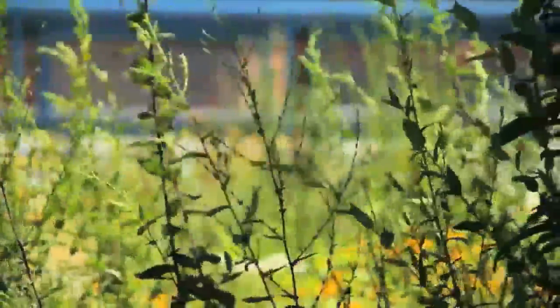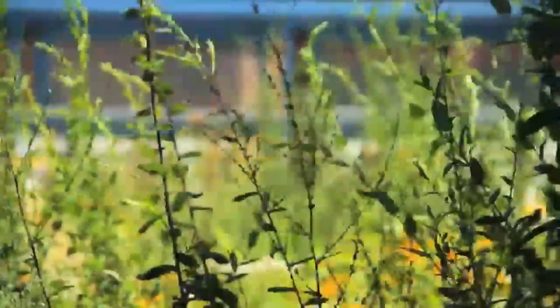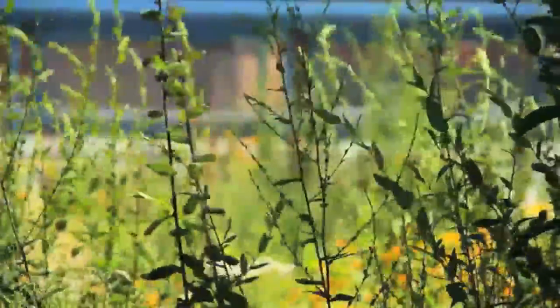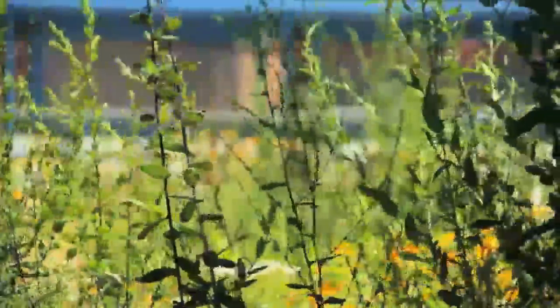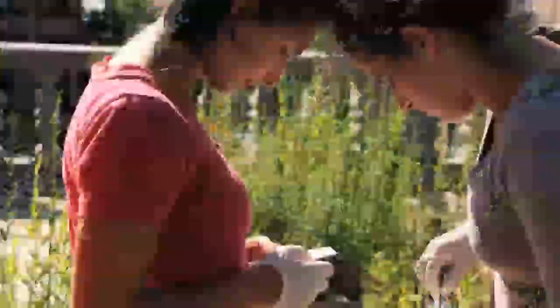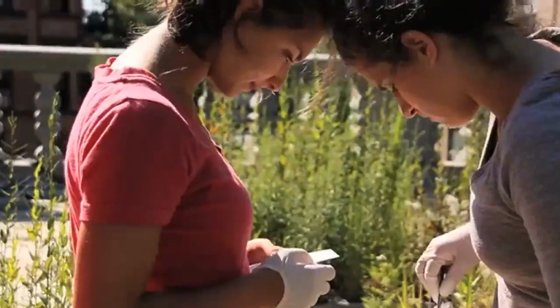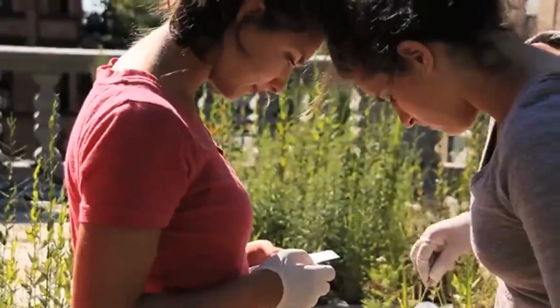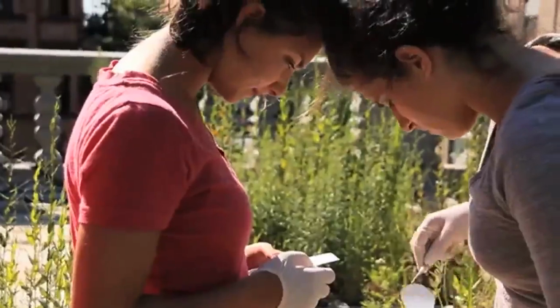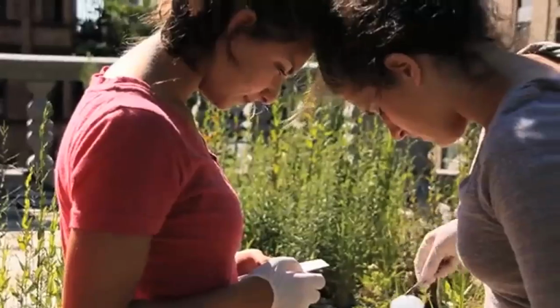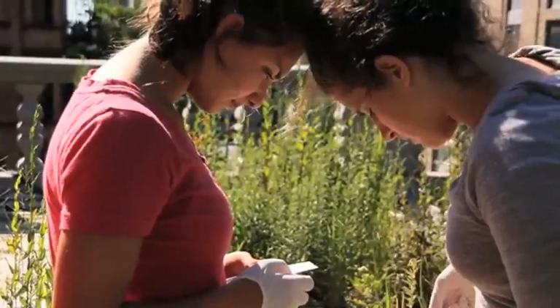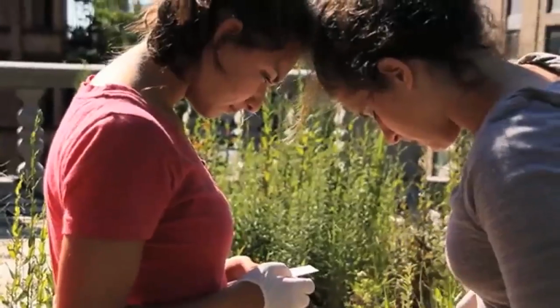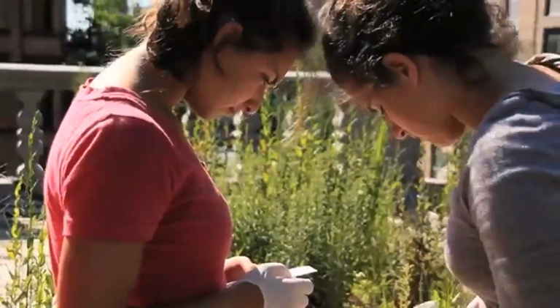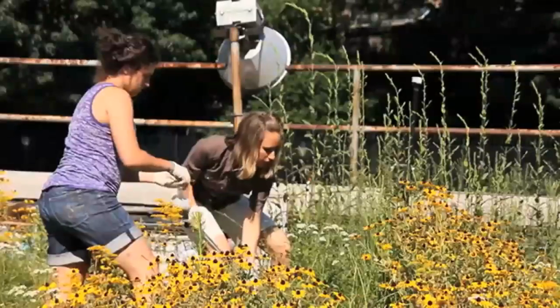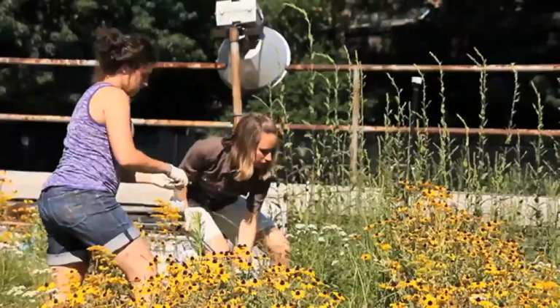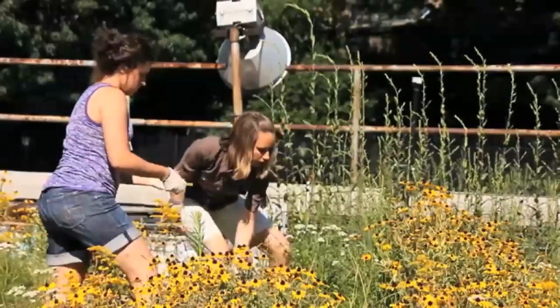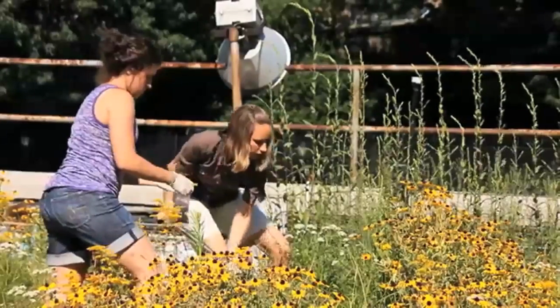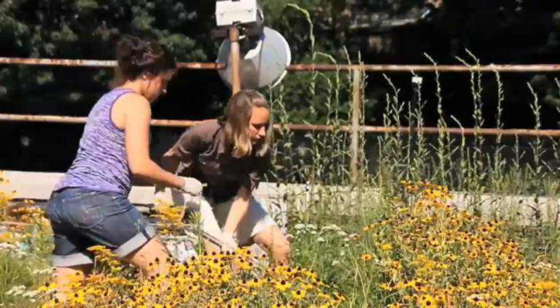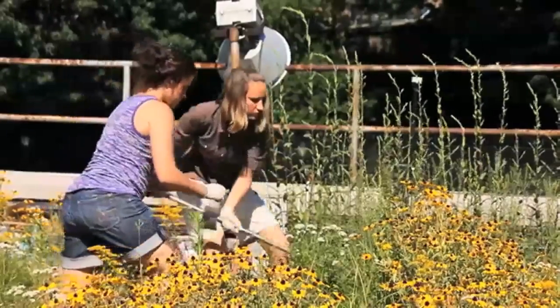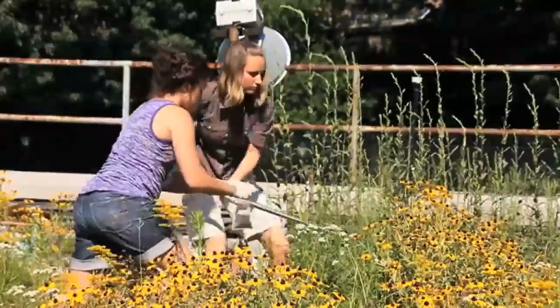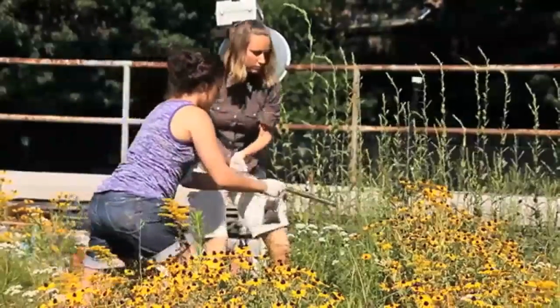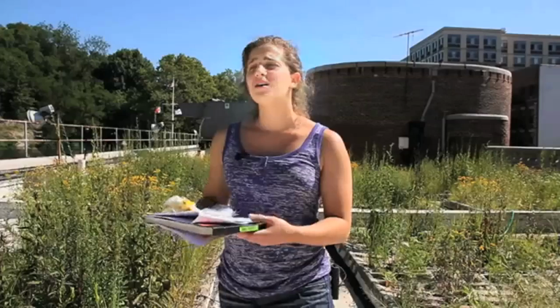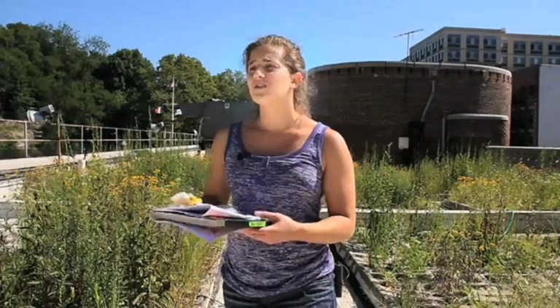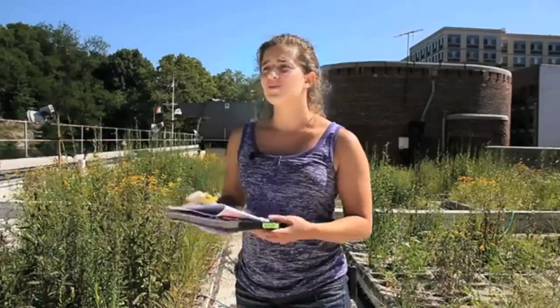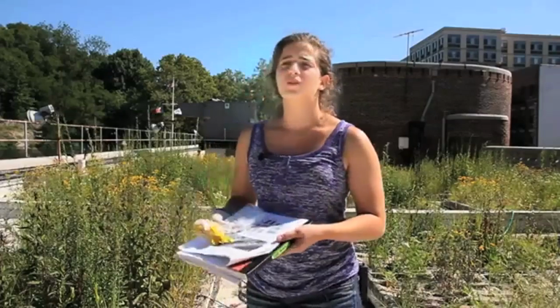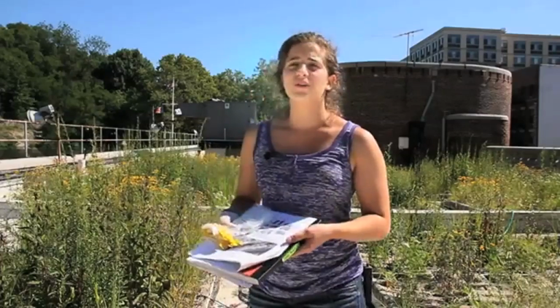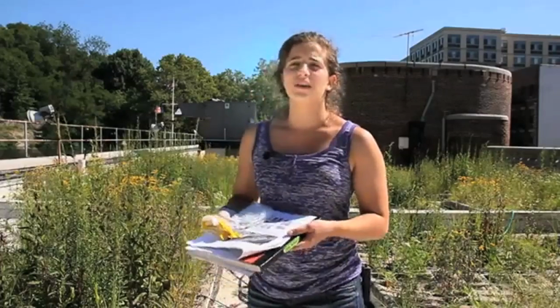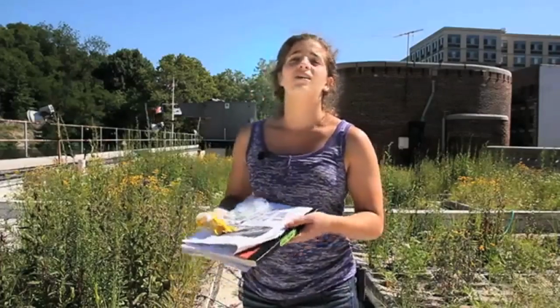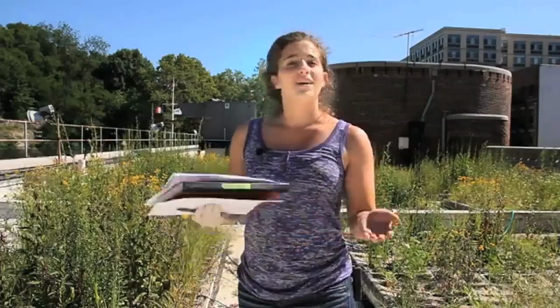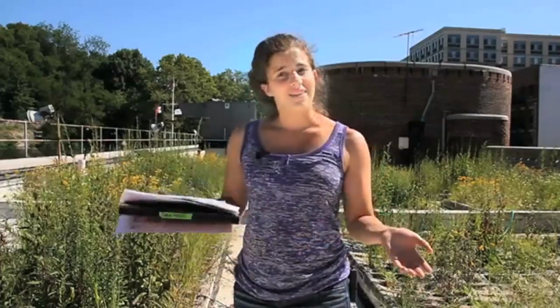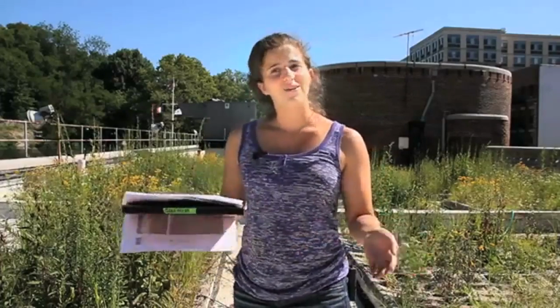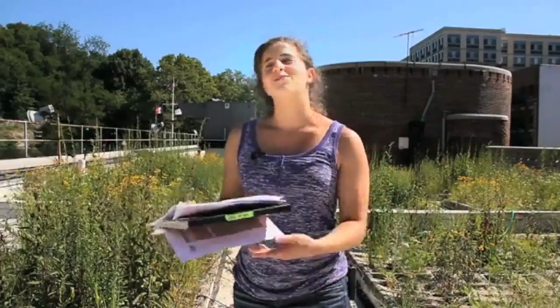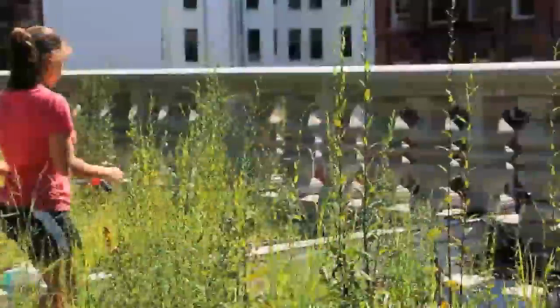But the biological and ecological benefits haven't been totally explored, so that's what we're doing here in the Greener Project.